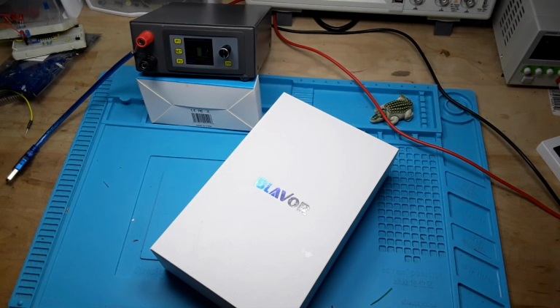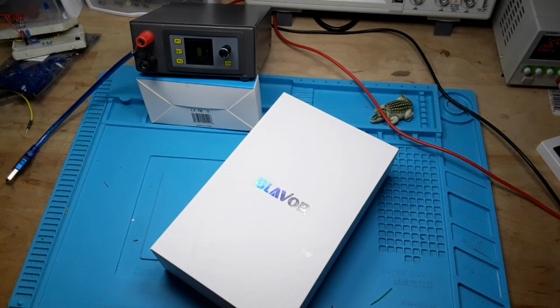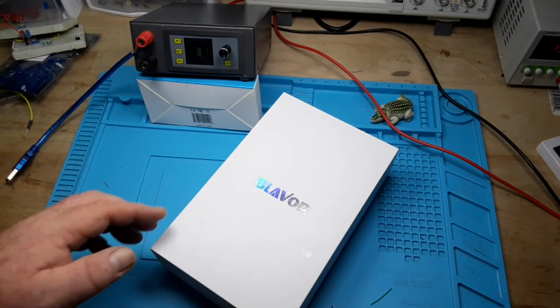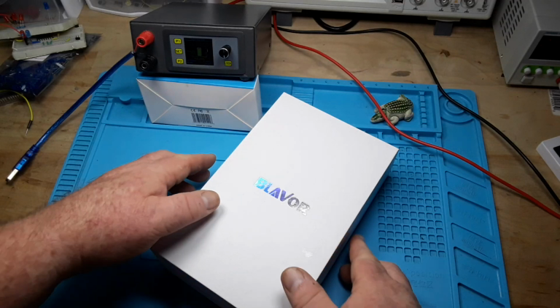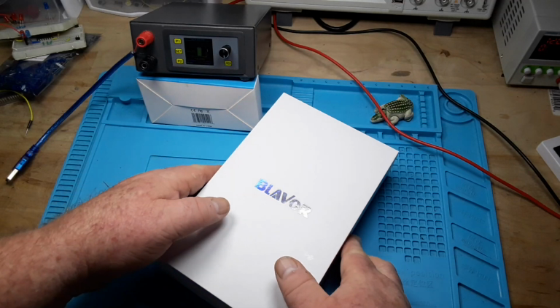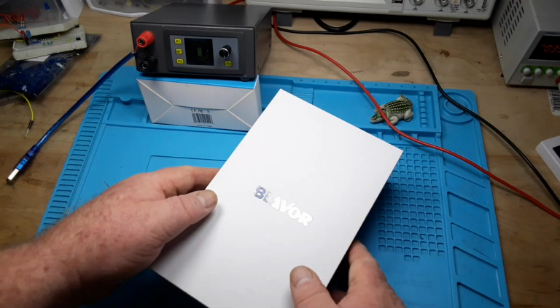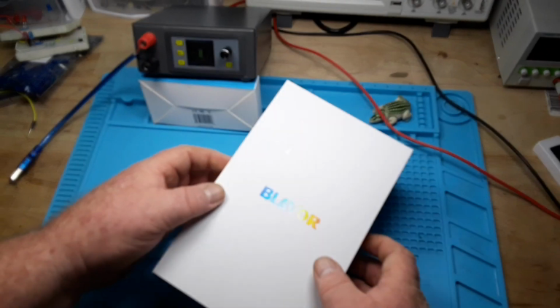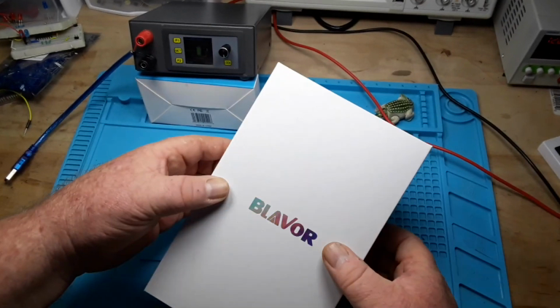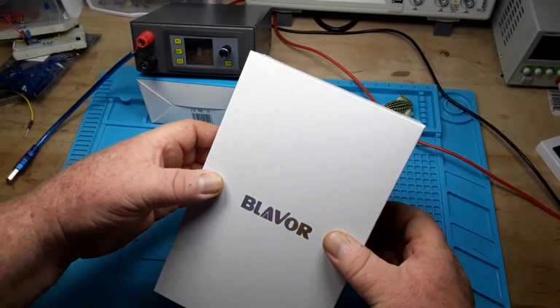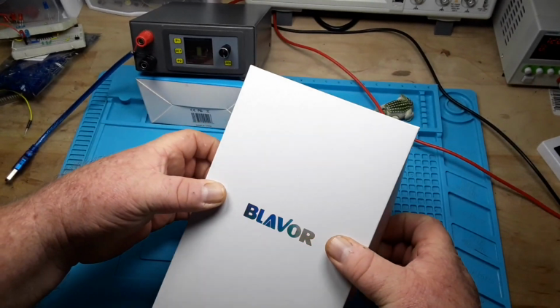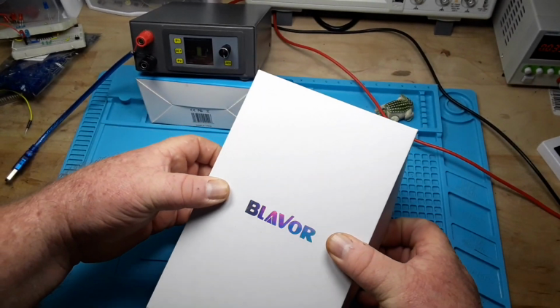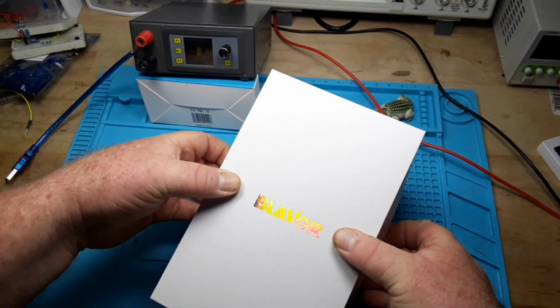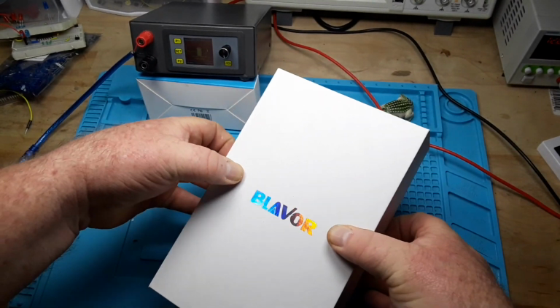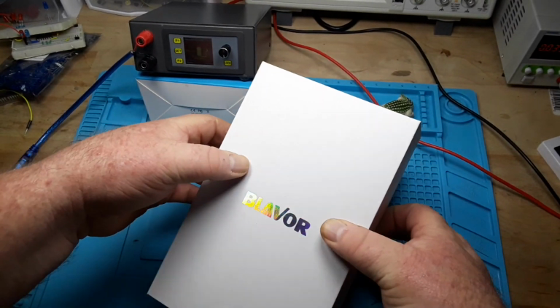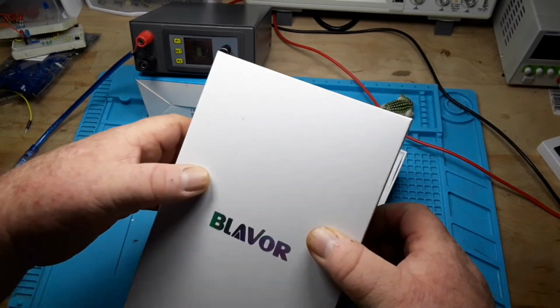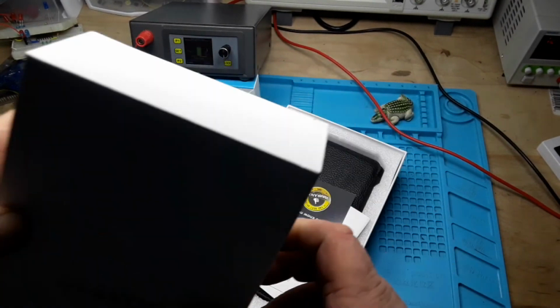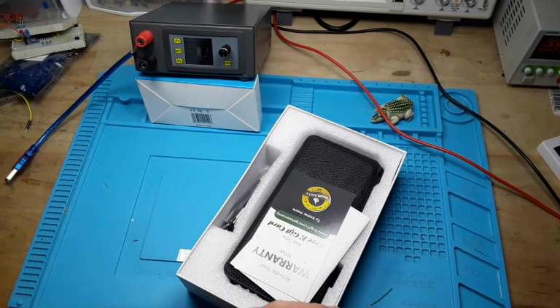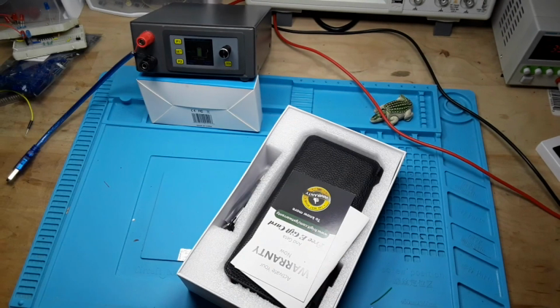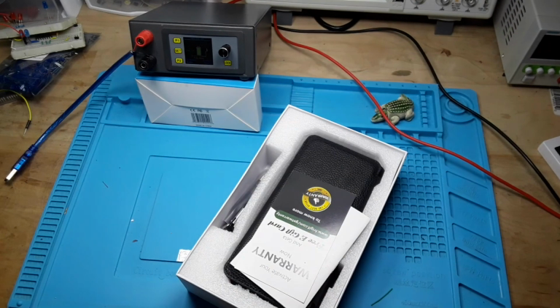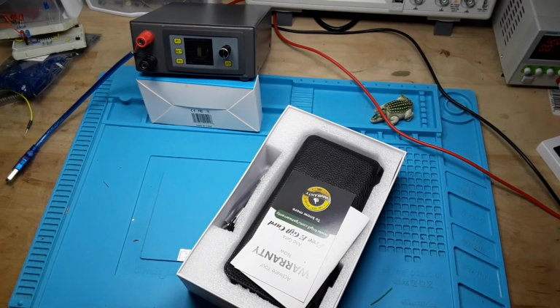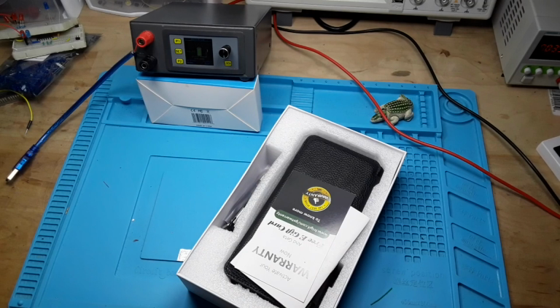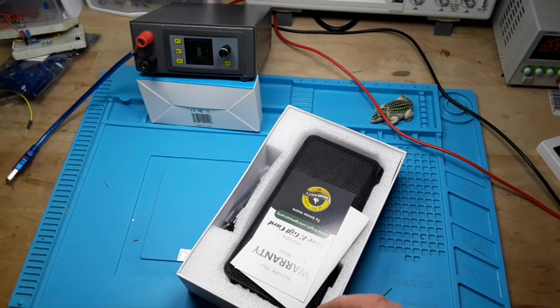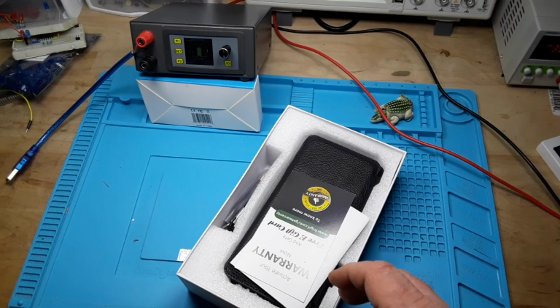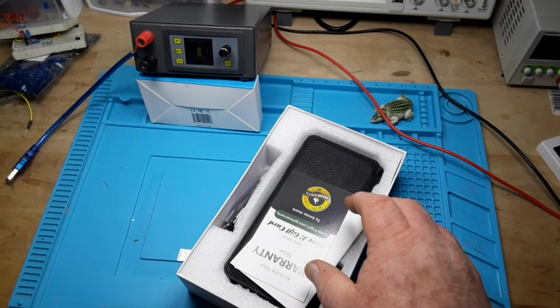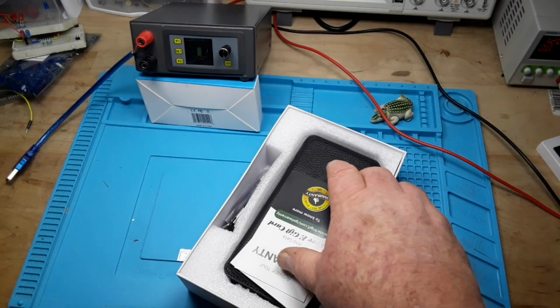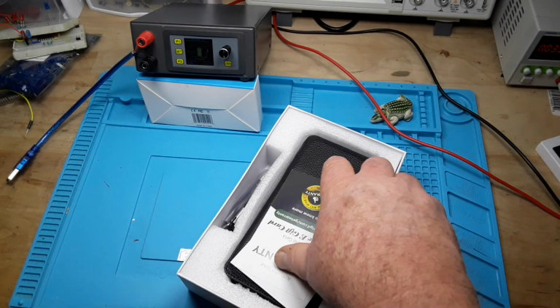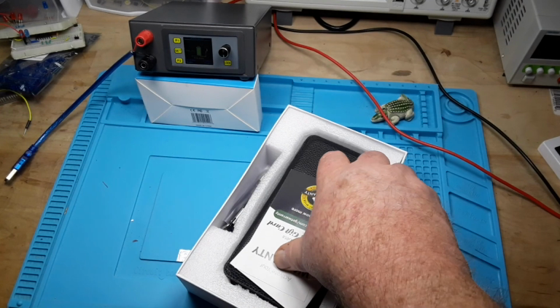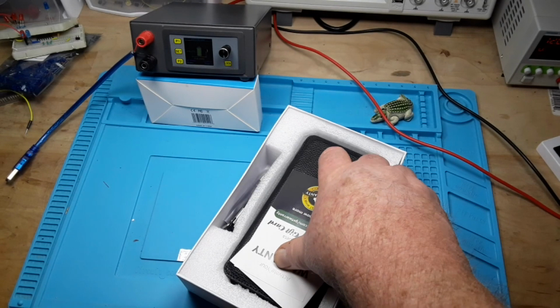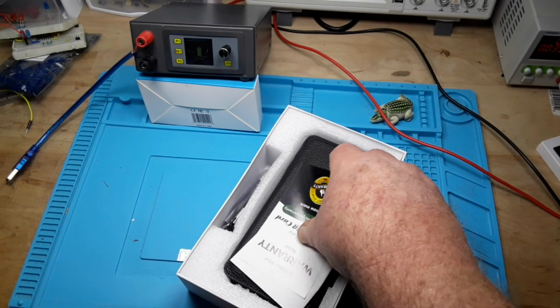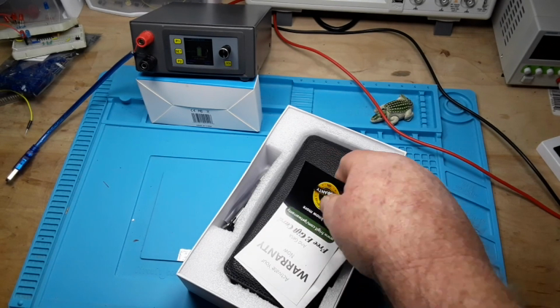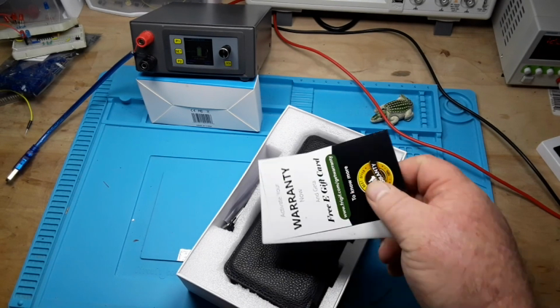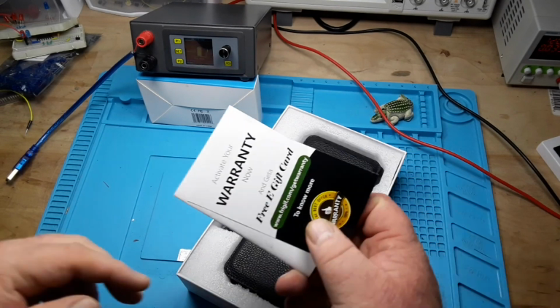Hey, what's up guys? Today we're gonna take a look at this very interesting power bank from Blavor.